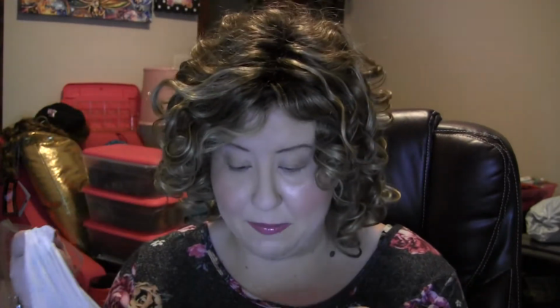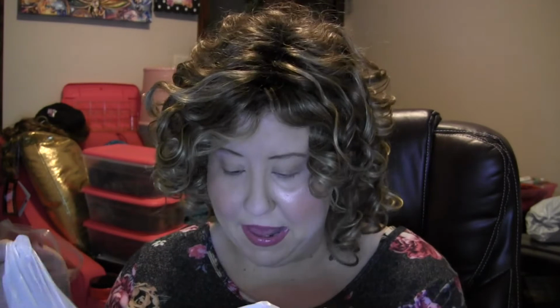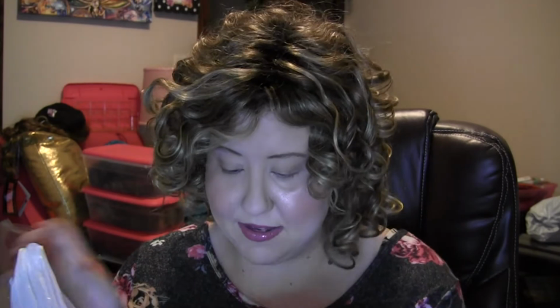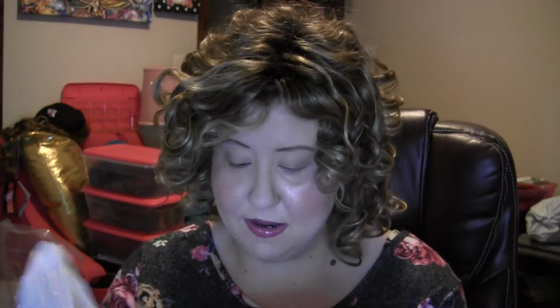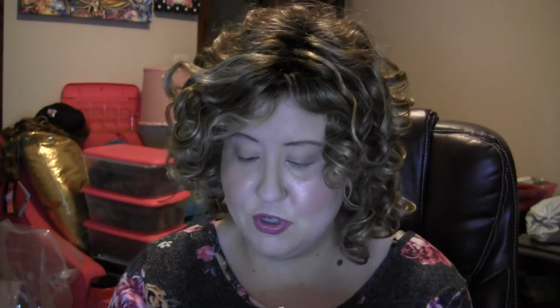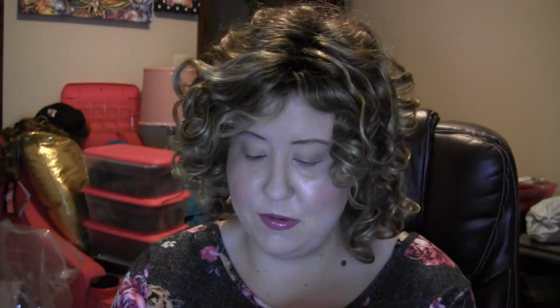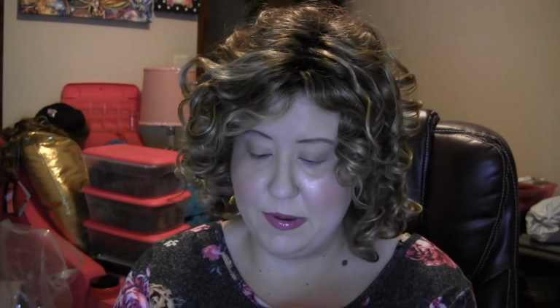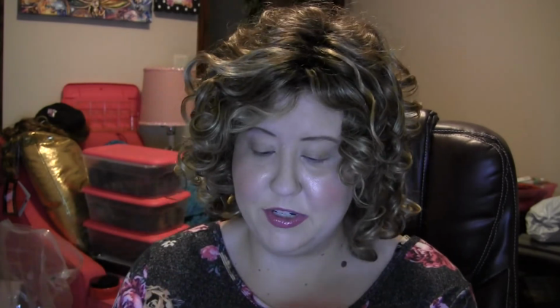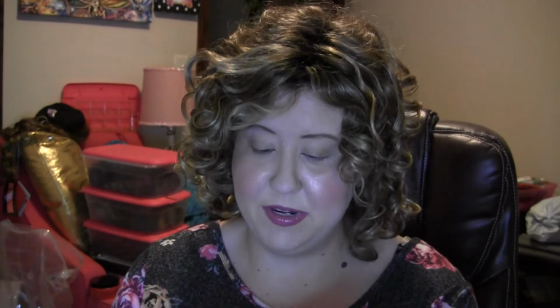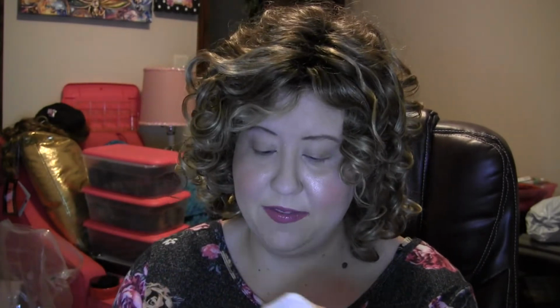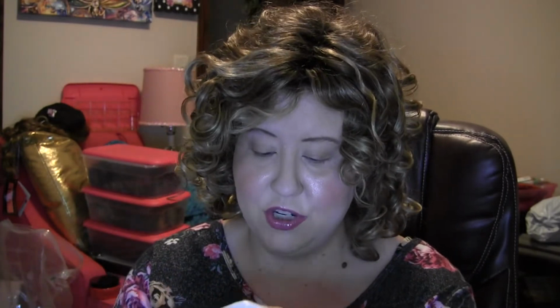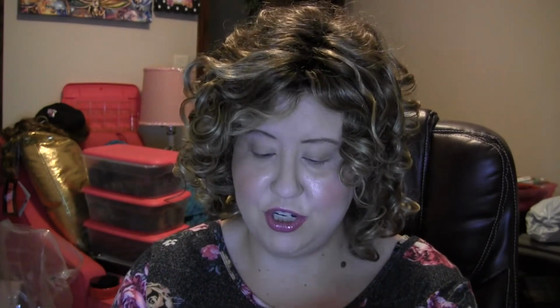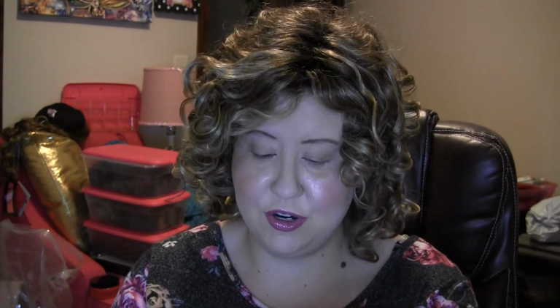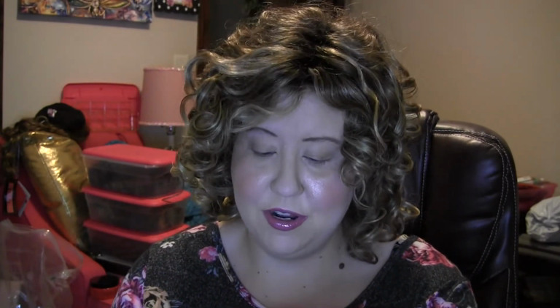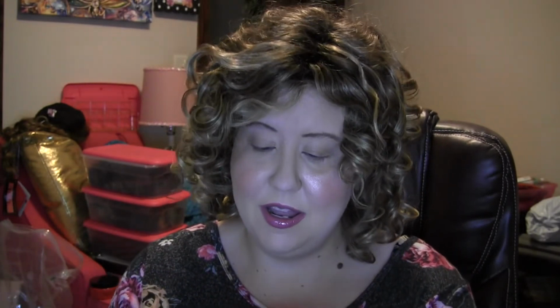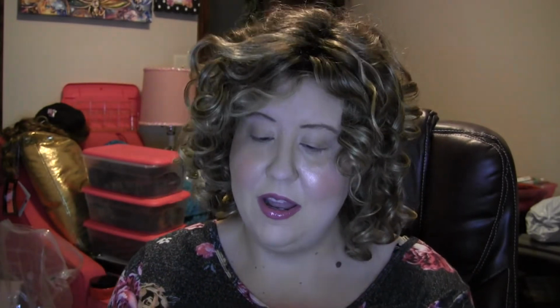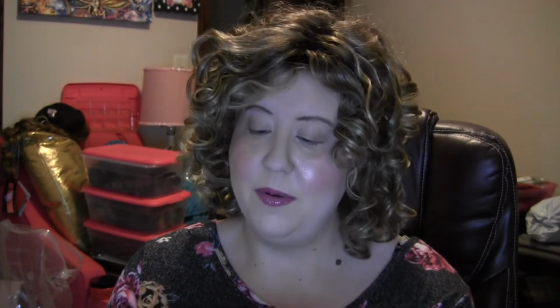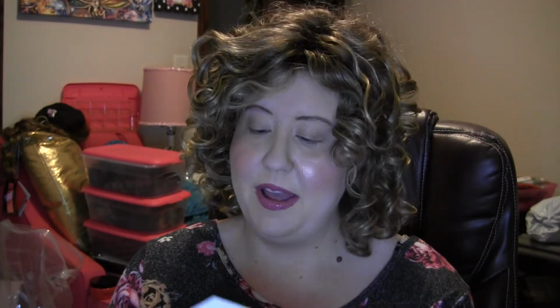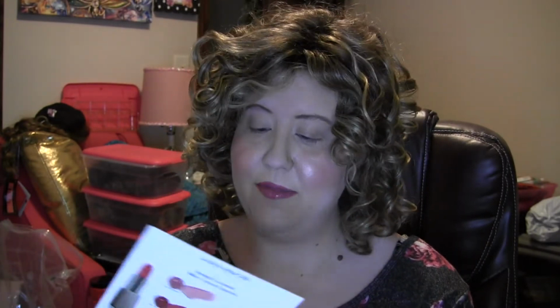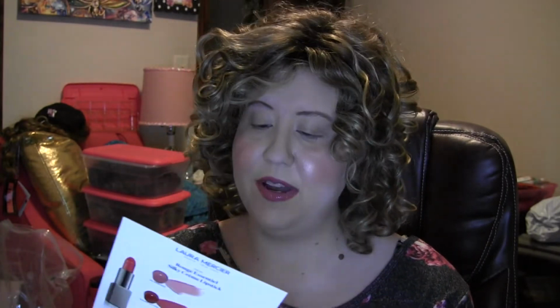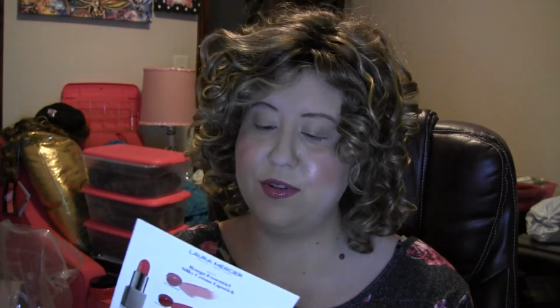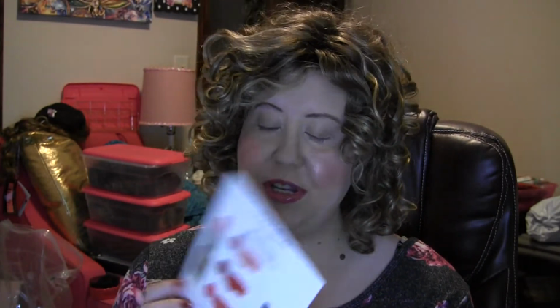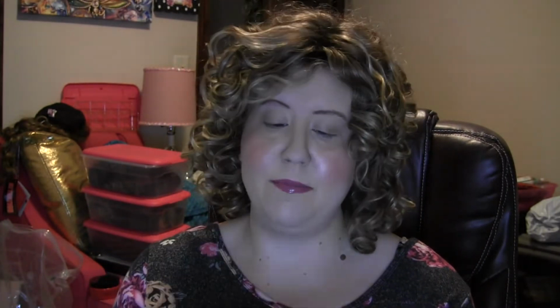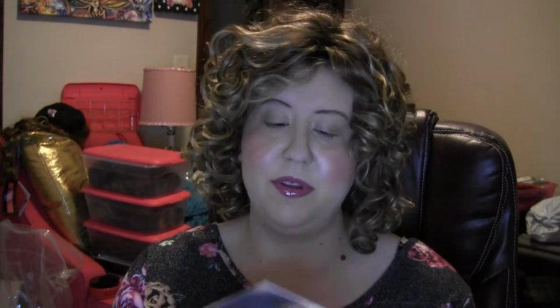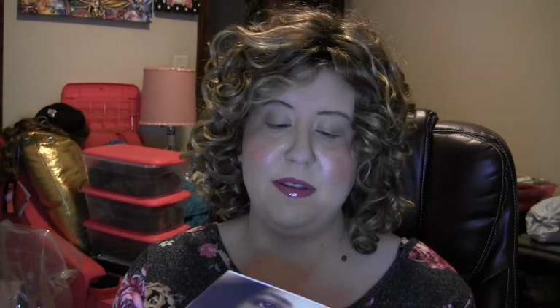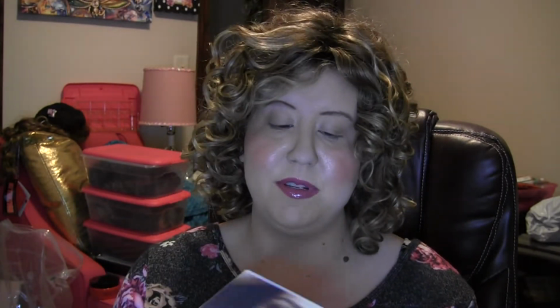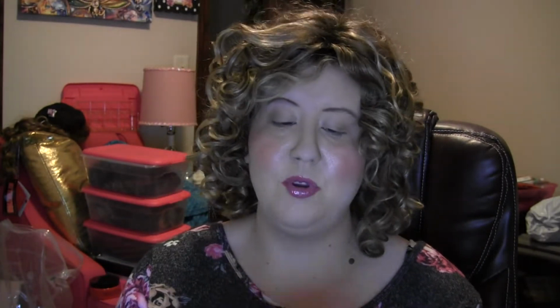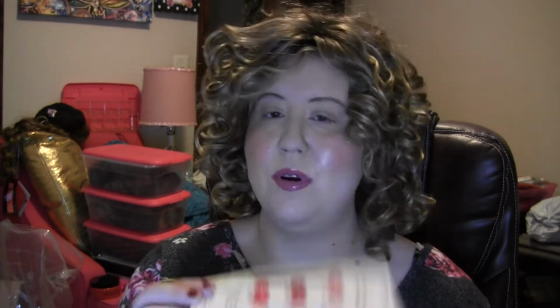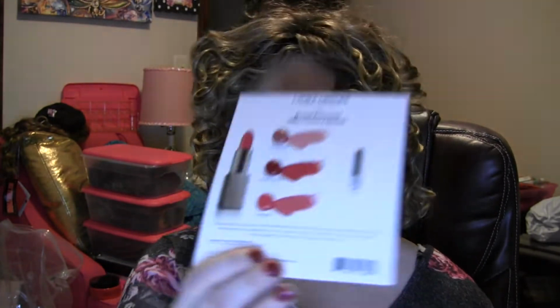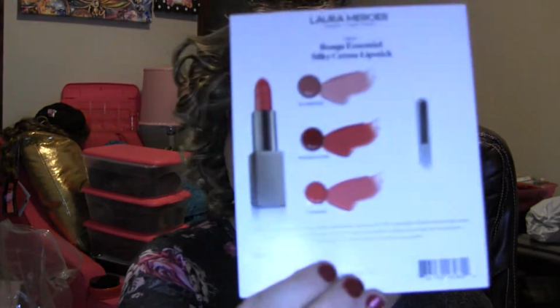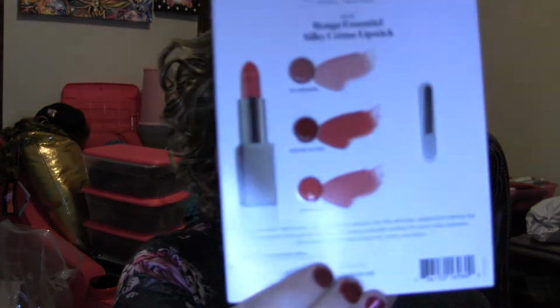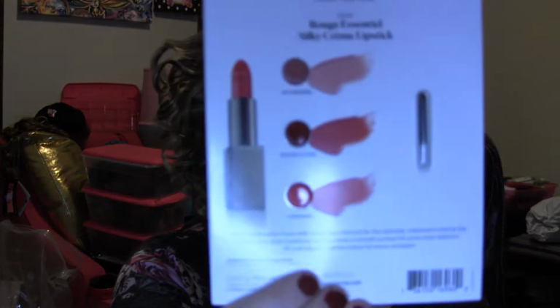We have another sample of some Laura Mercier lipsticks.